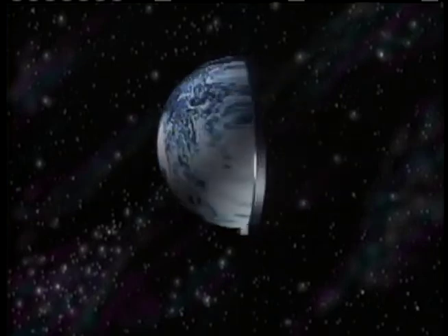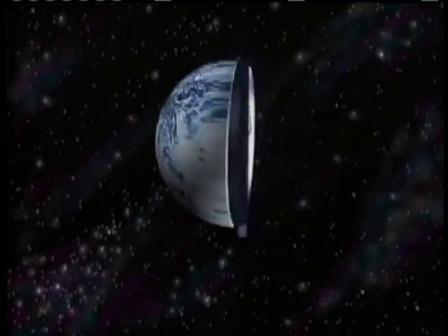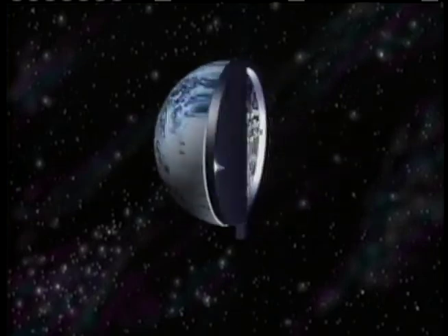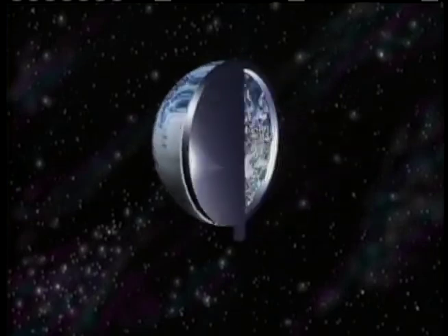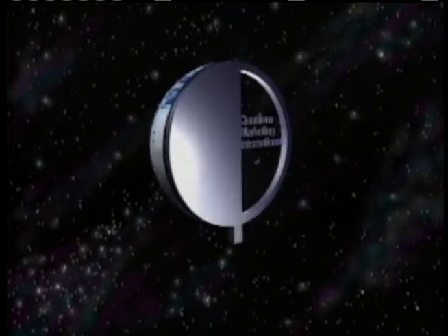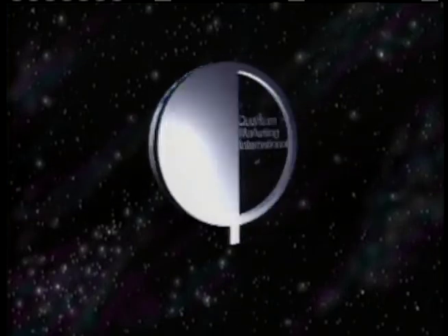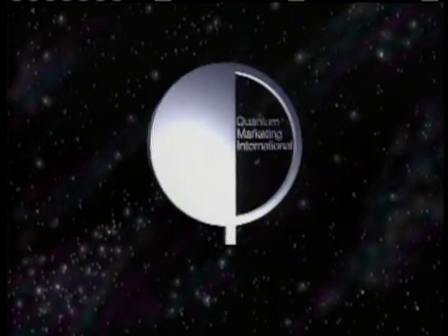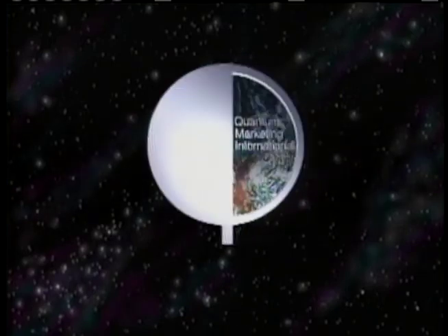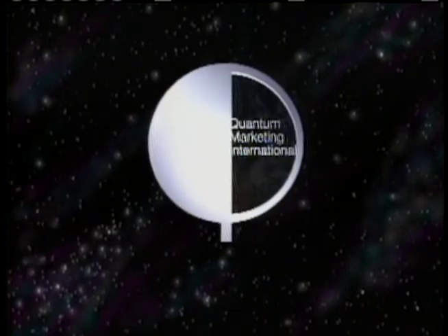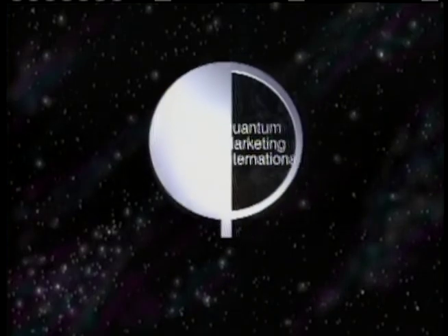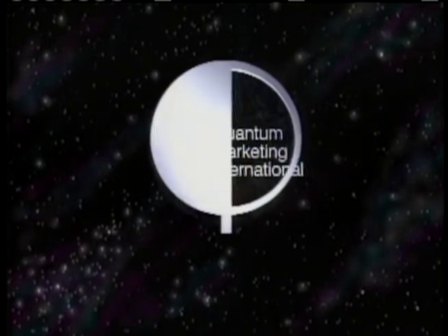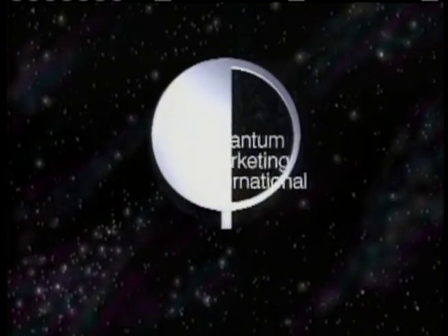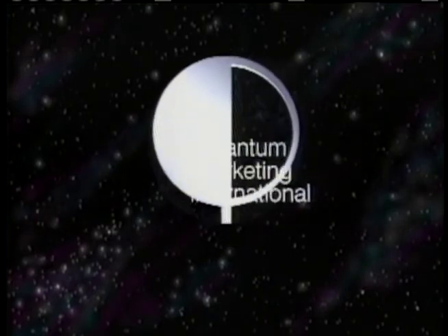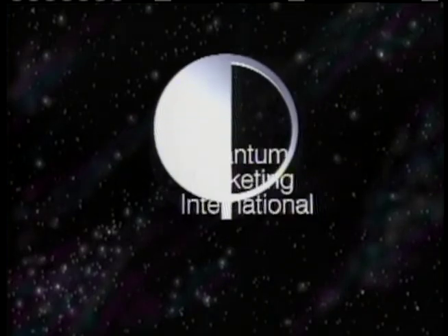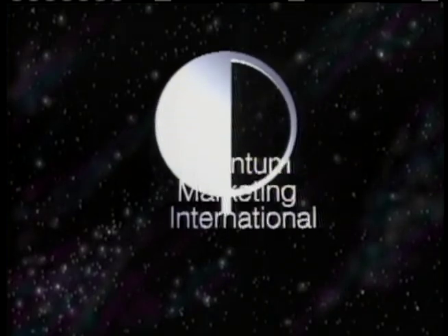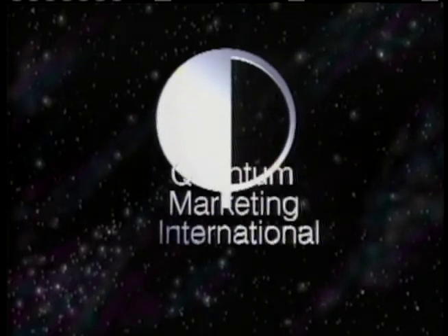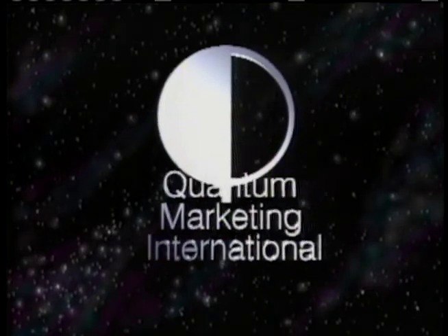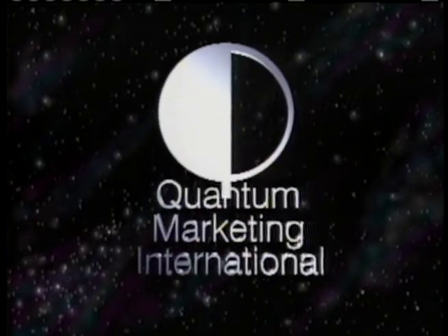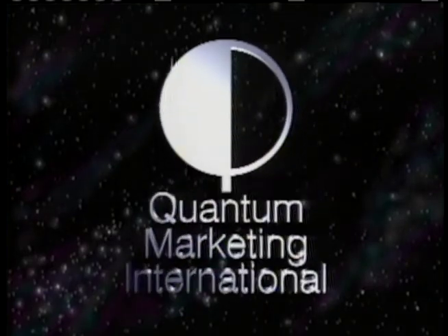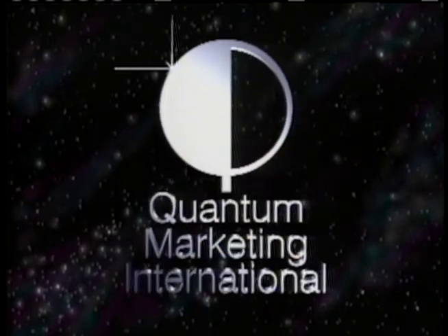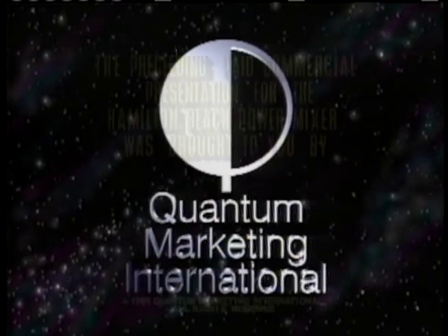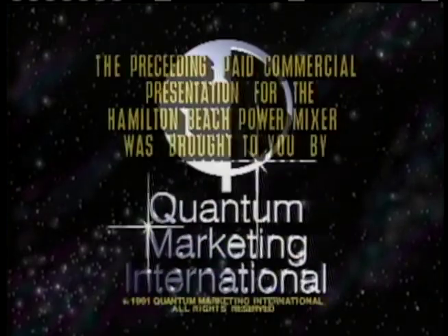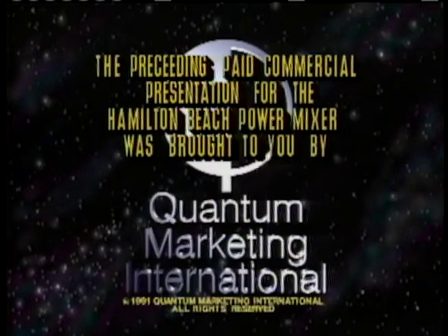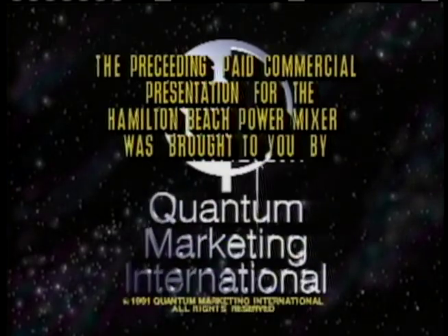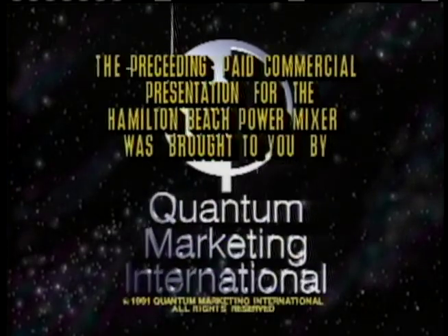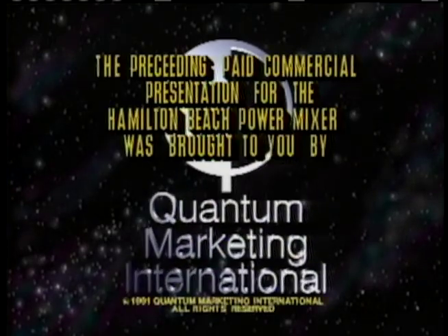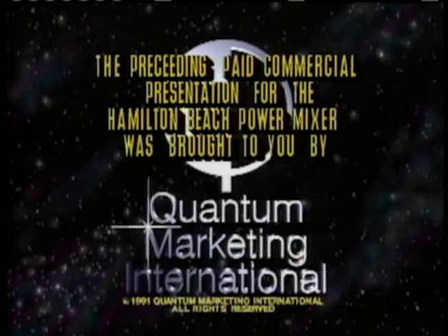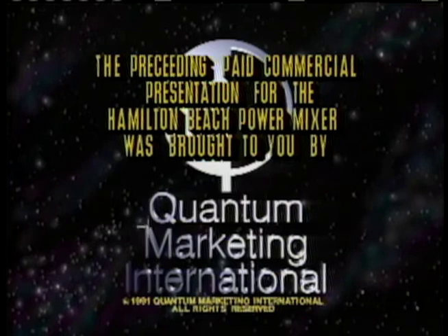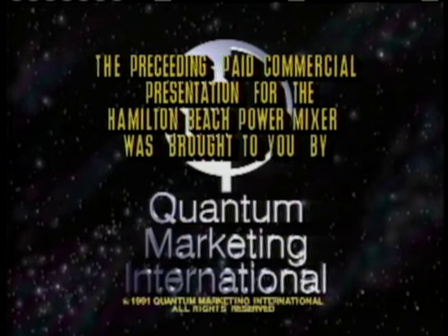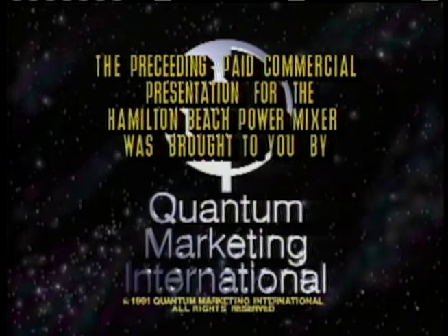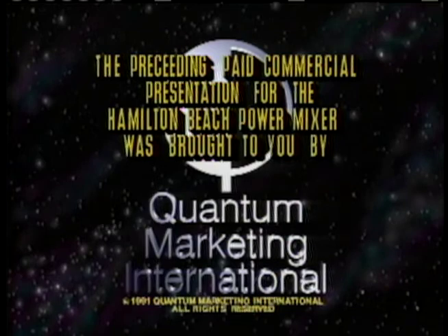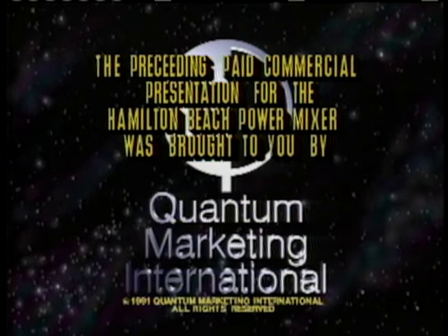The preceding paid commercial presentation for the Hamilton Beach Power Mixer was brought to you by Quantum Marketing International.